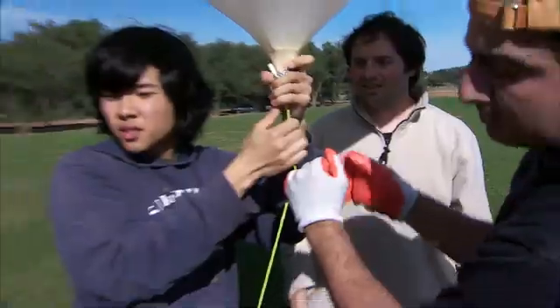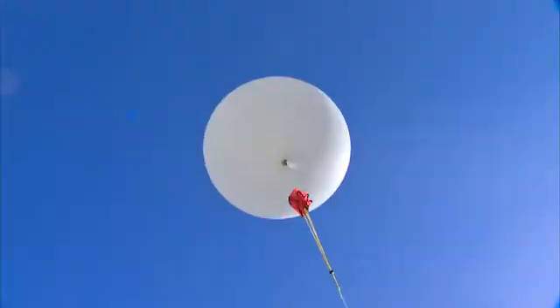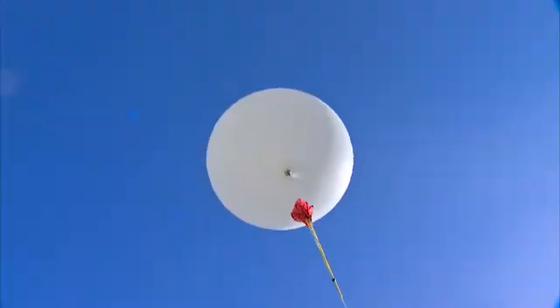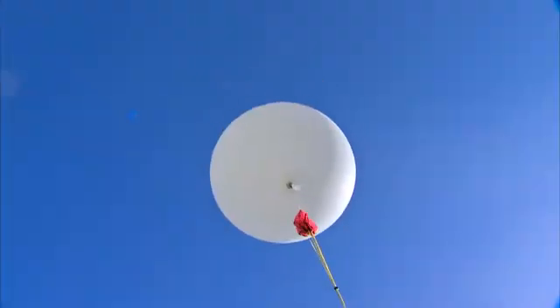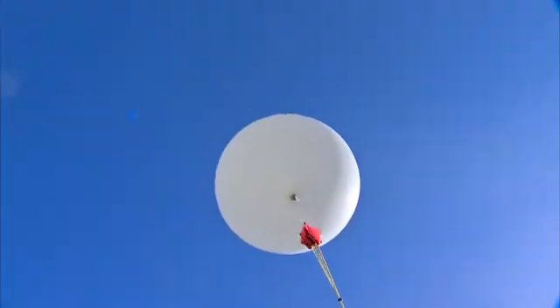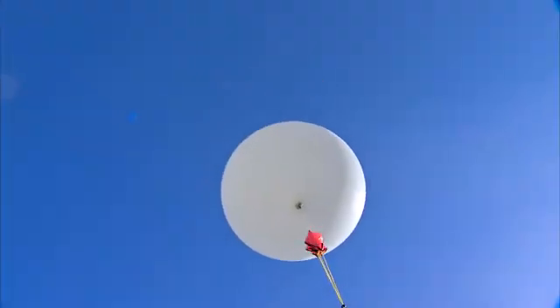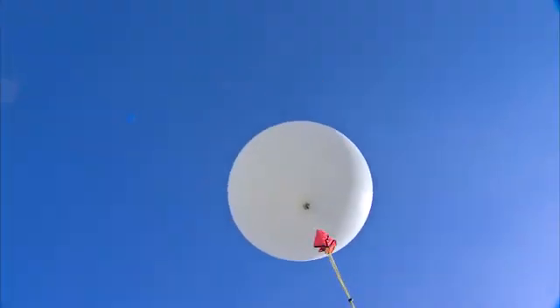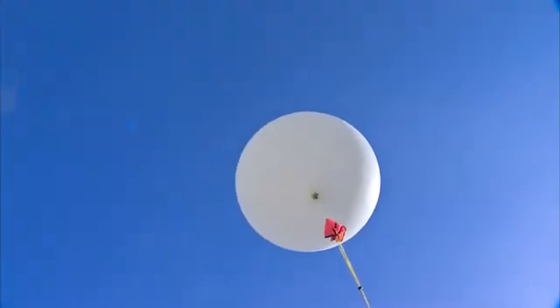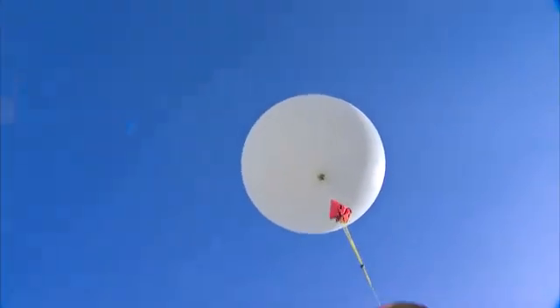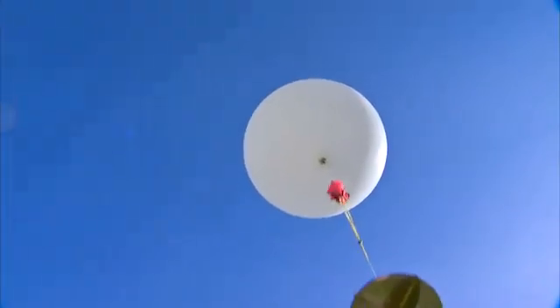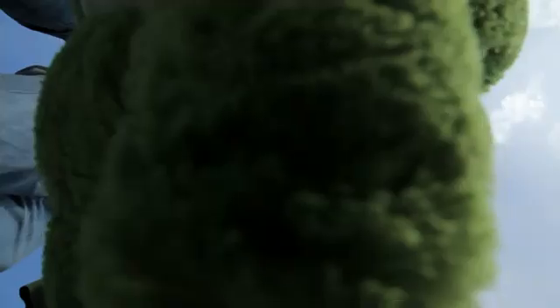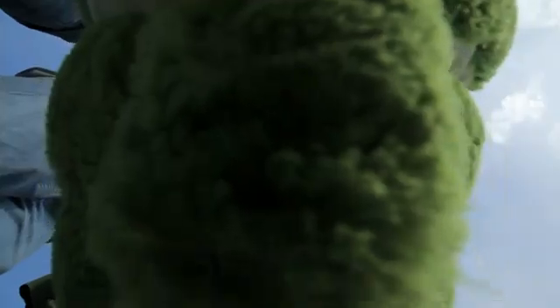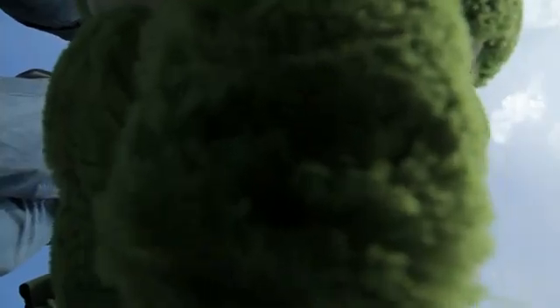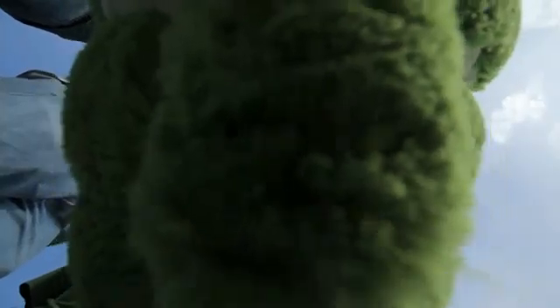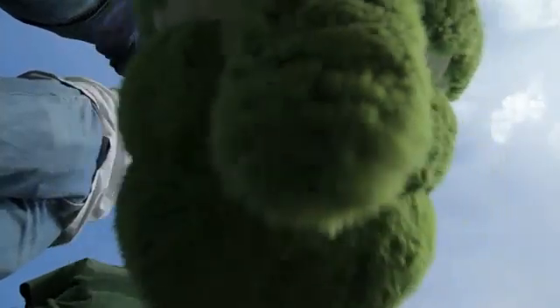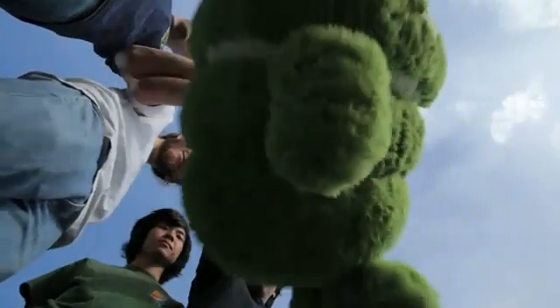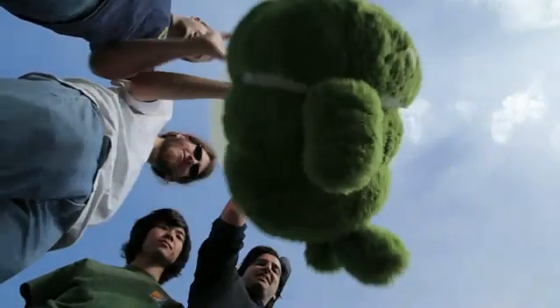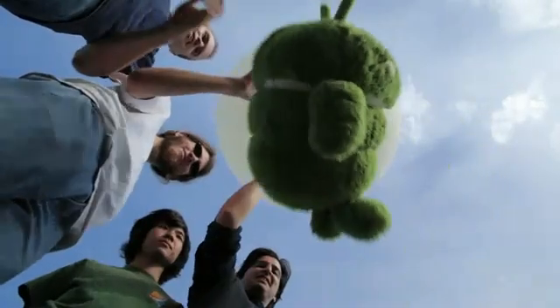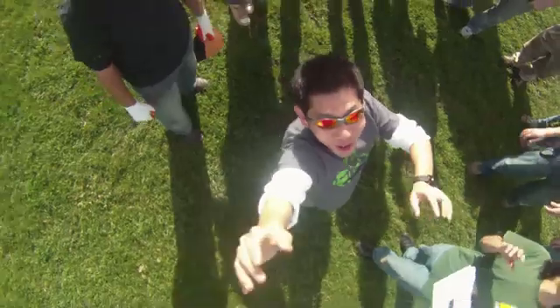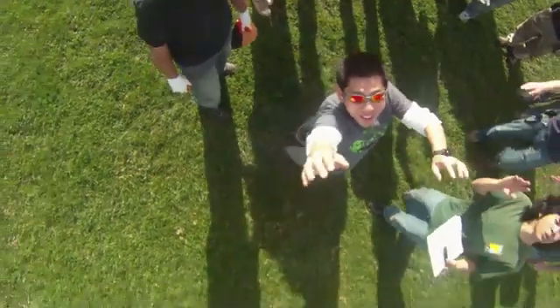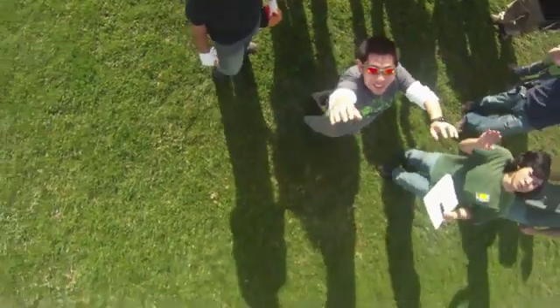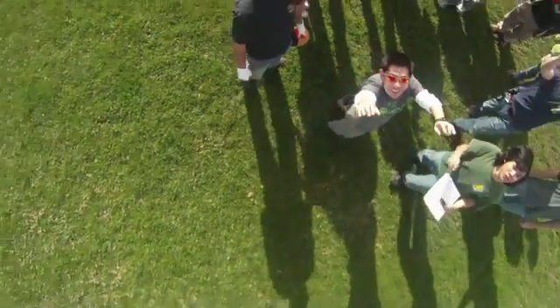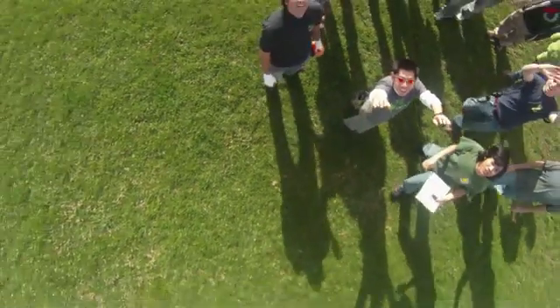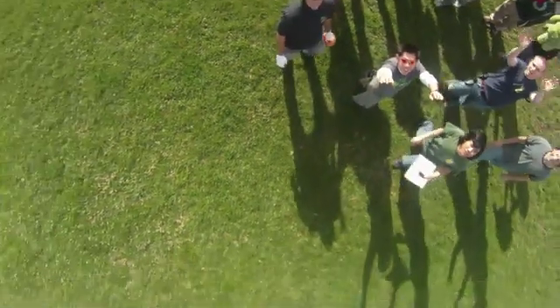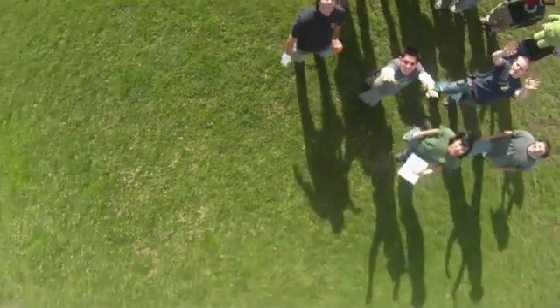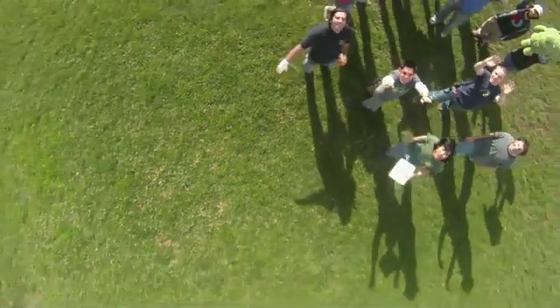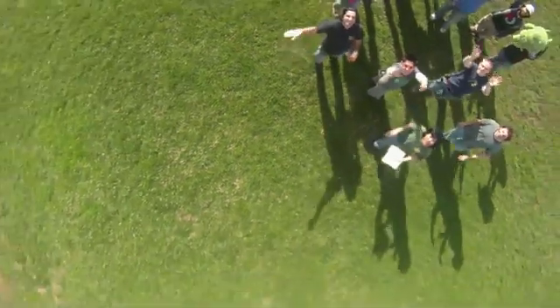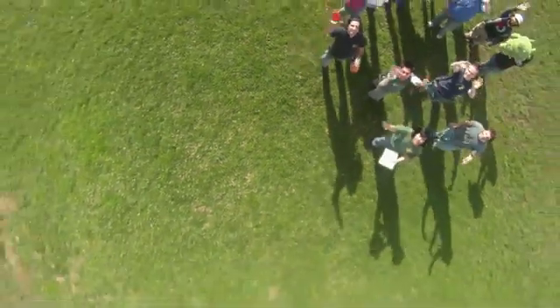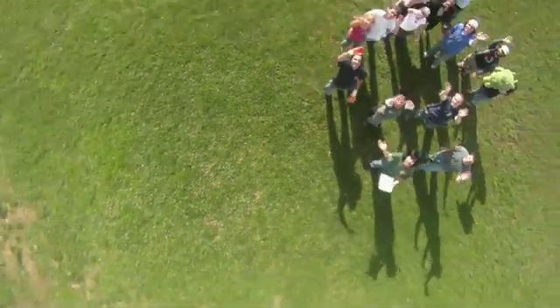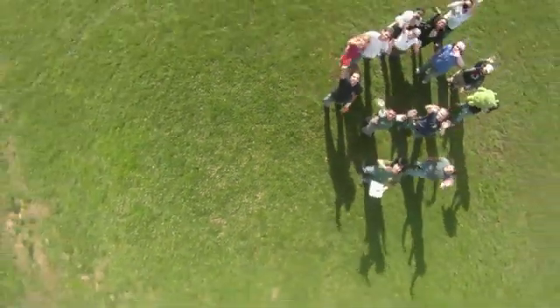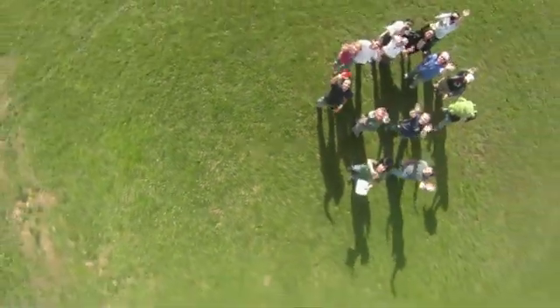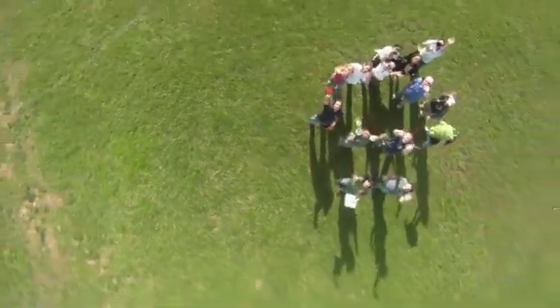Are we ready for launch? Three, two, one. Is everyone praying to the GPS gods?